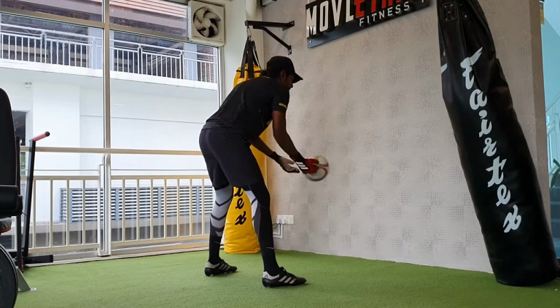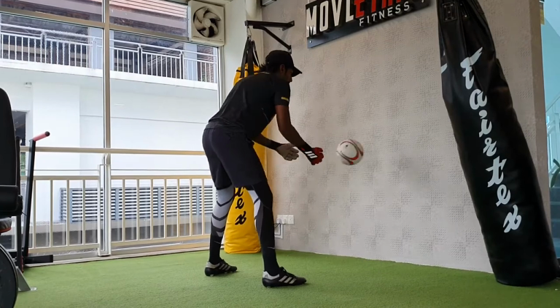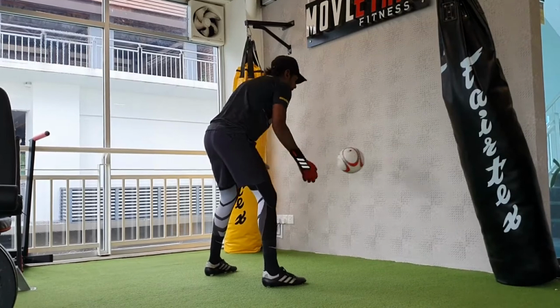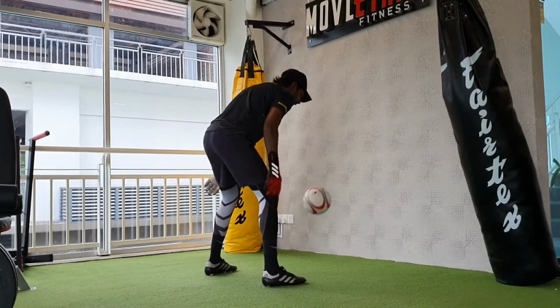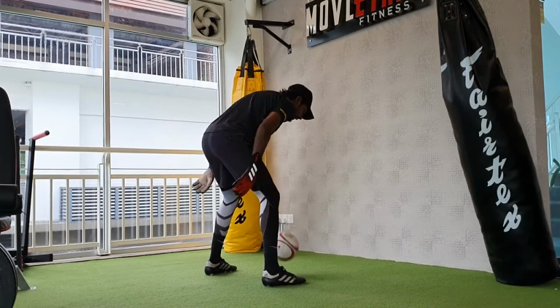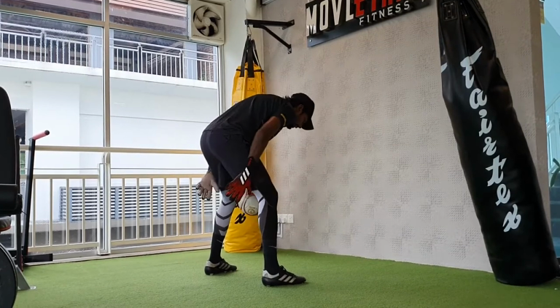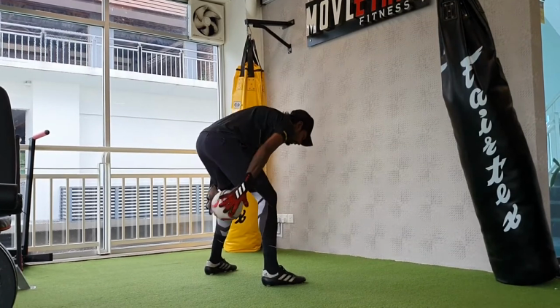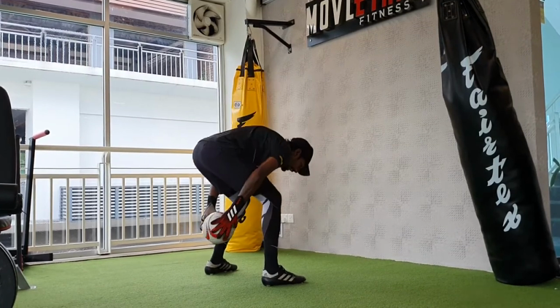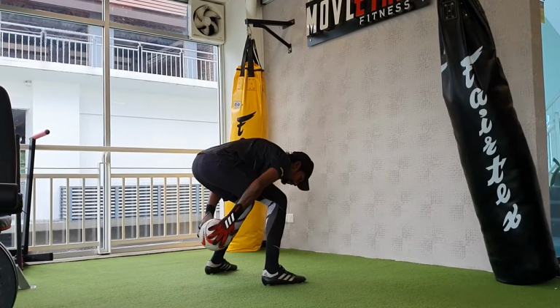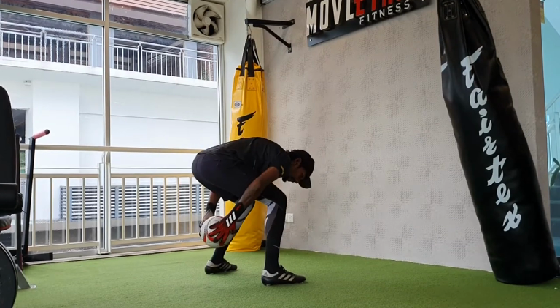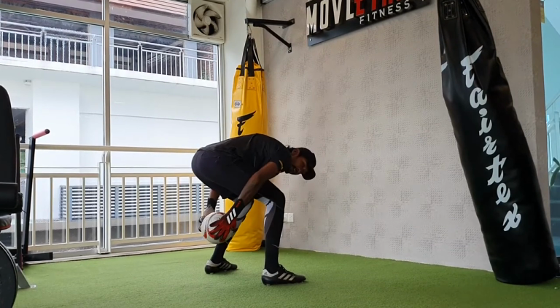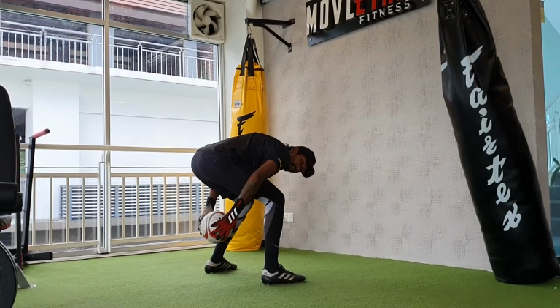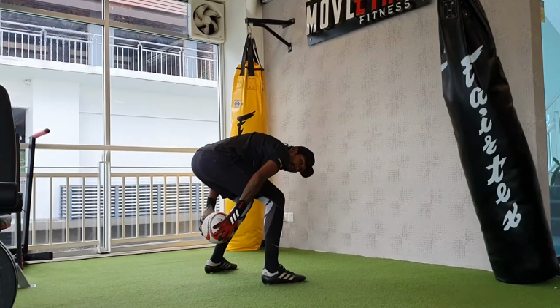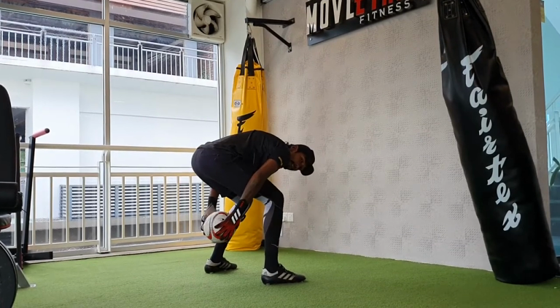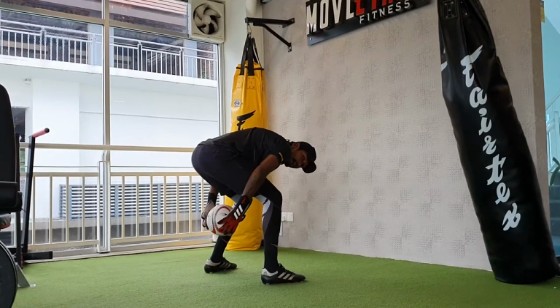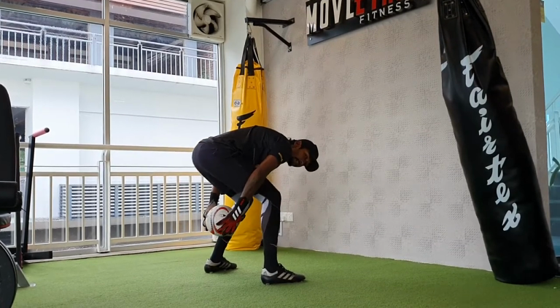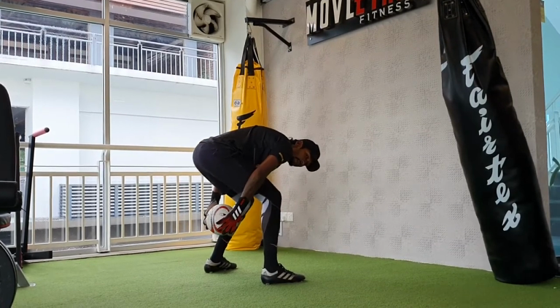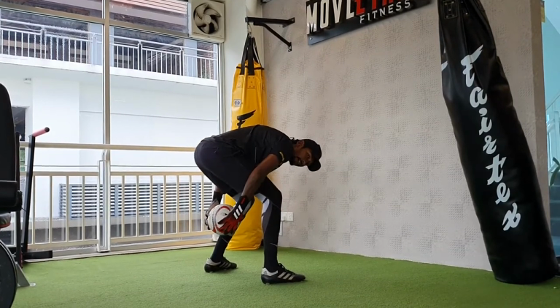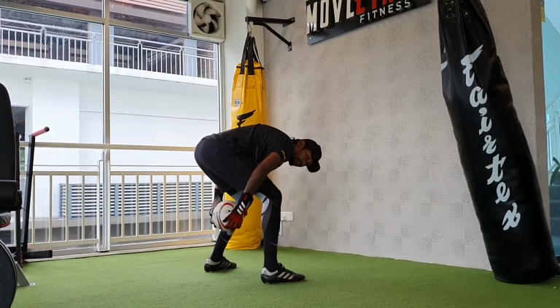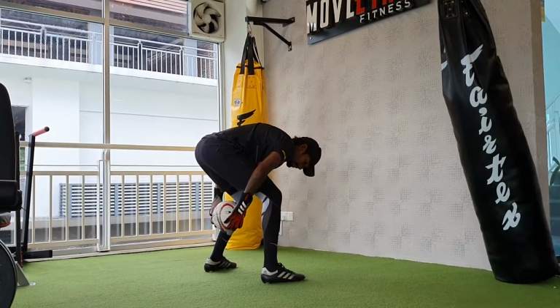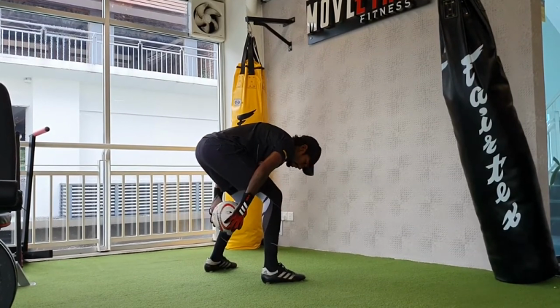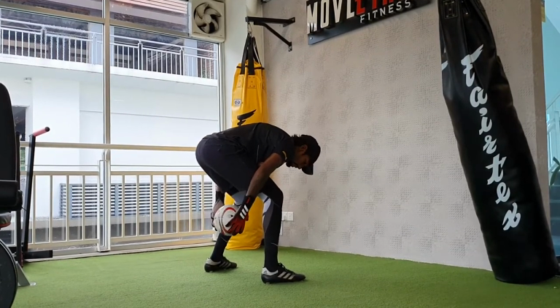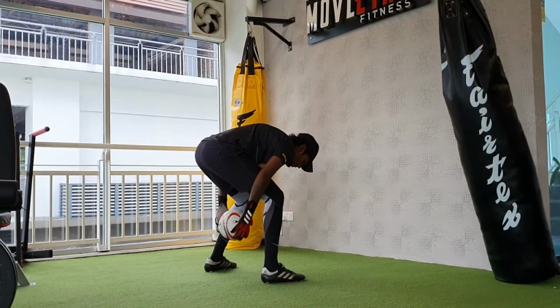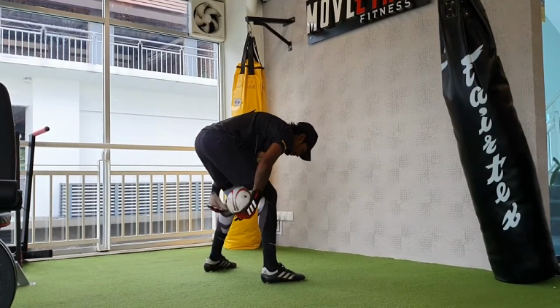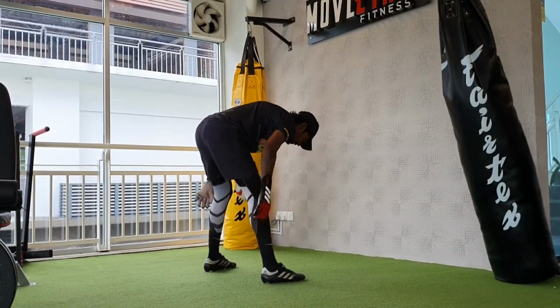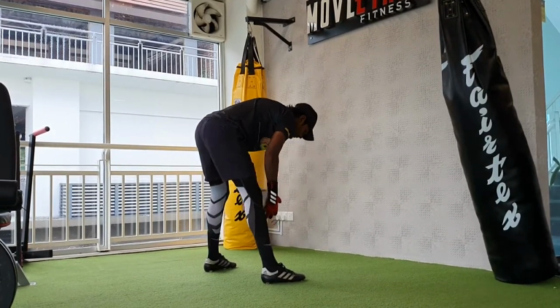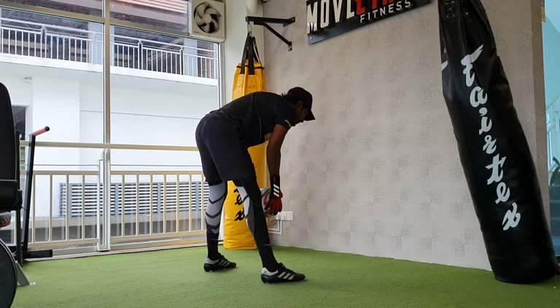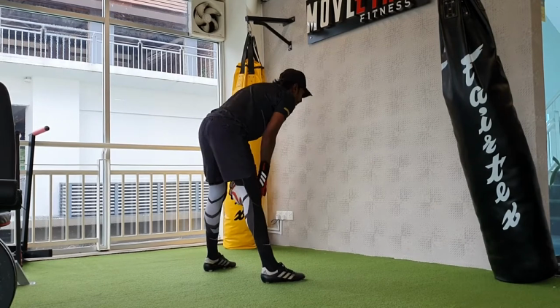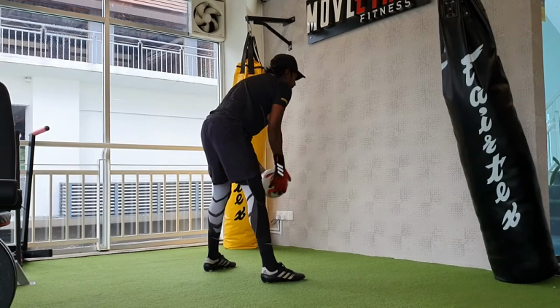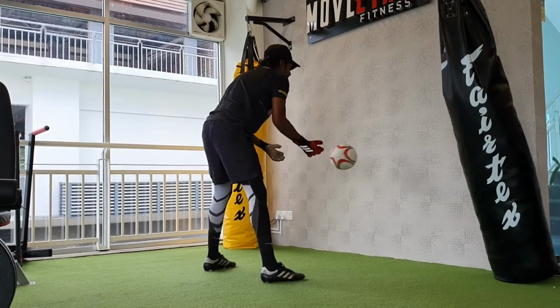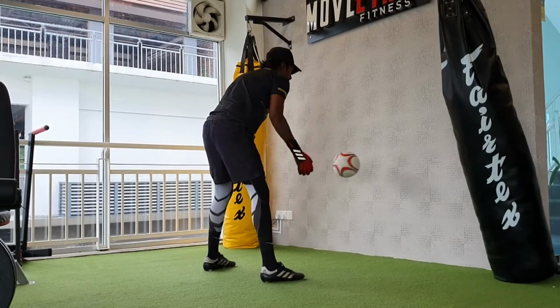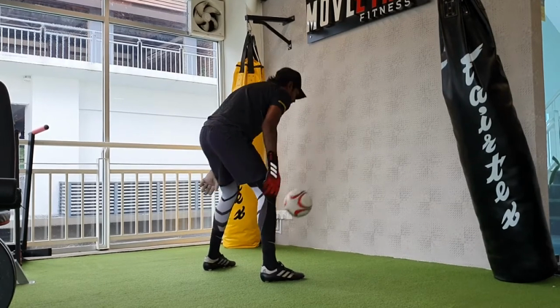Okay, so watch me. I collect and I bend. As I'm collecting, I'm bending the ball. Go.